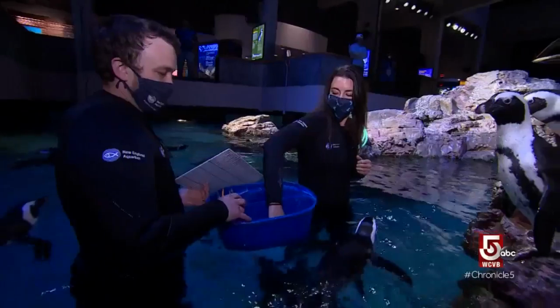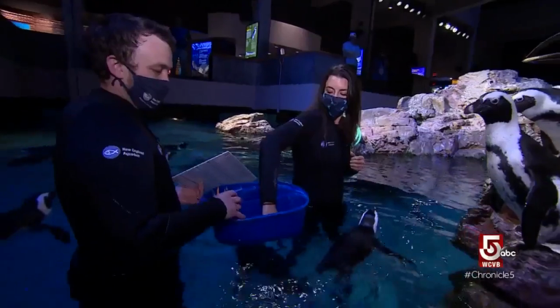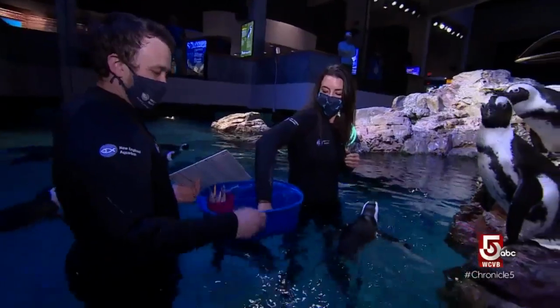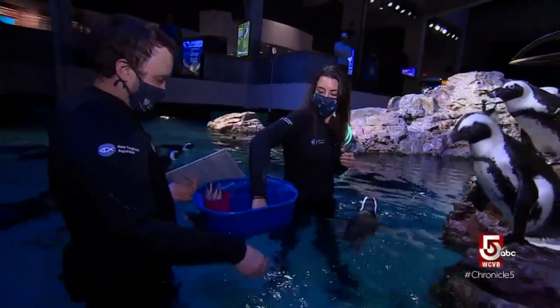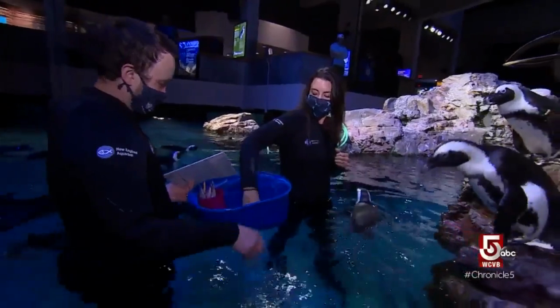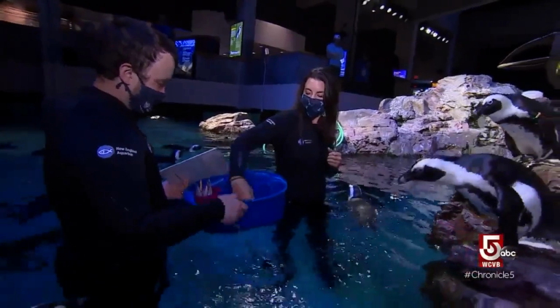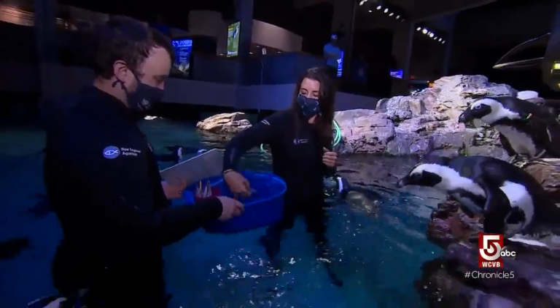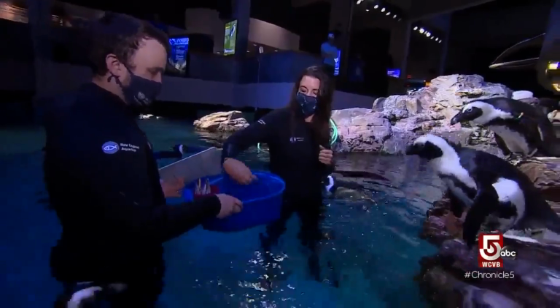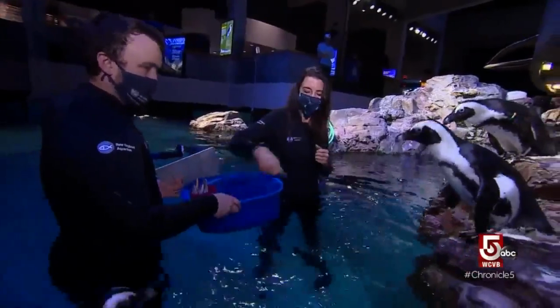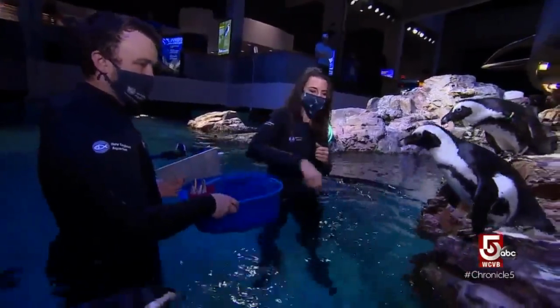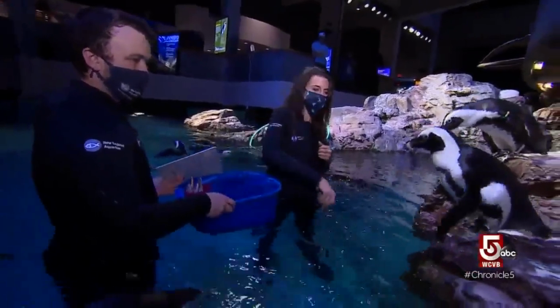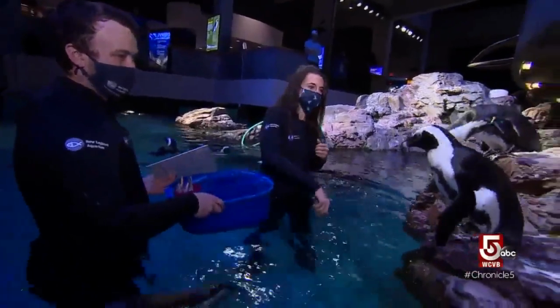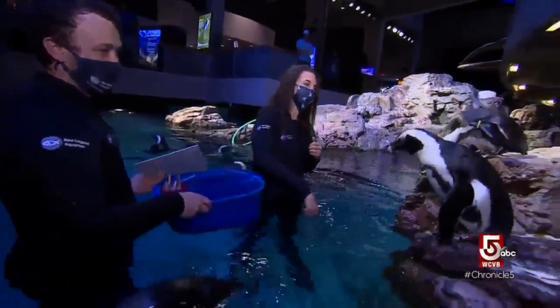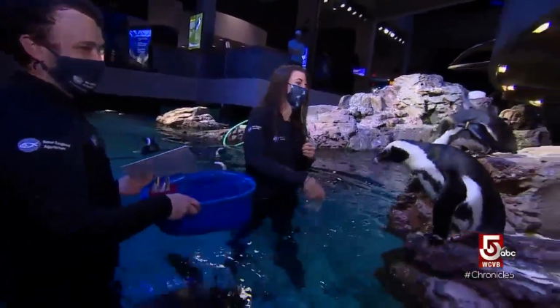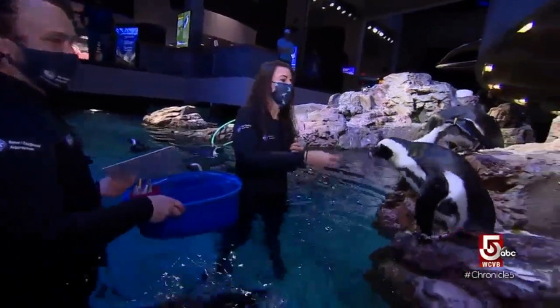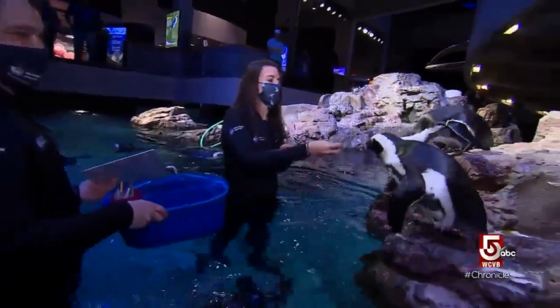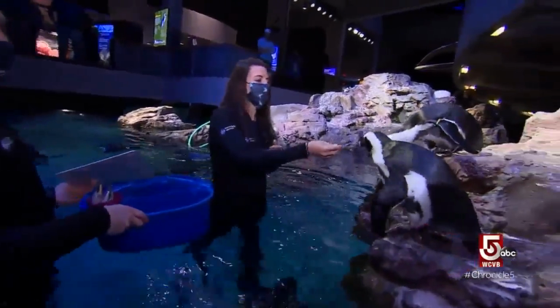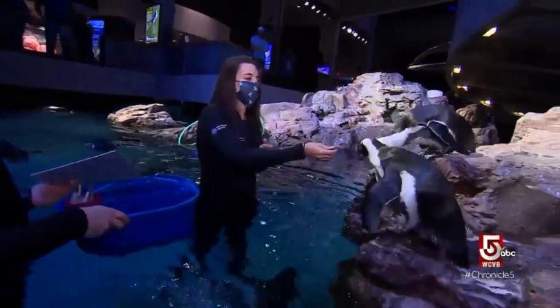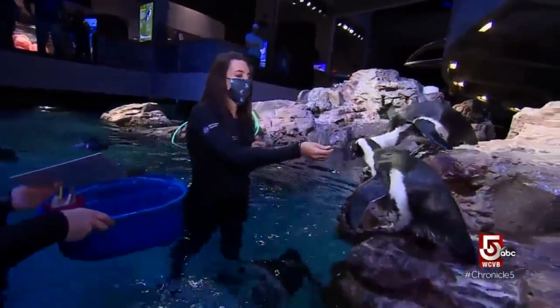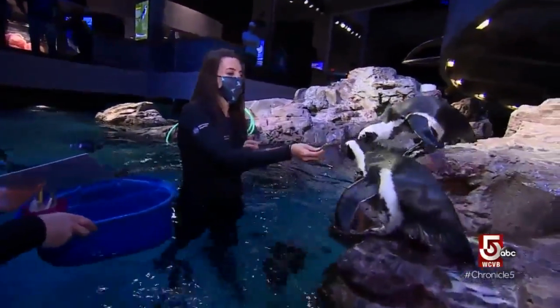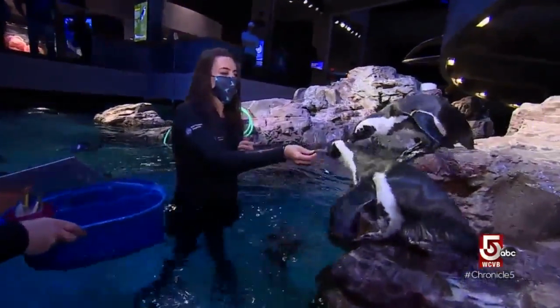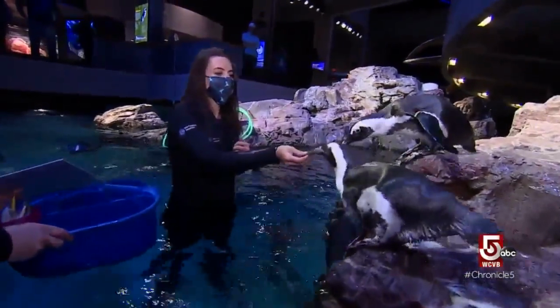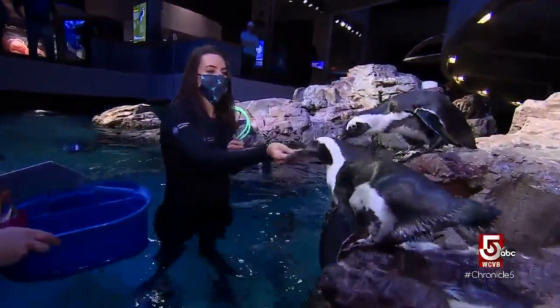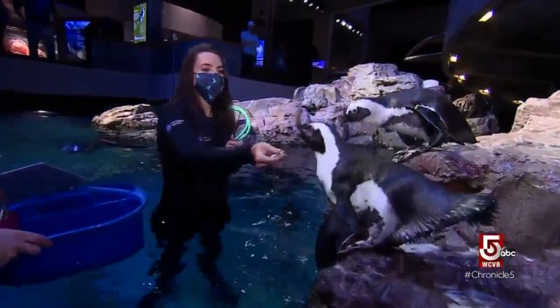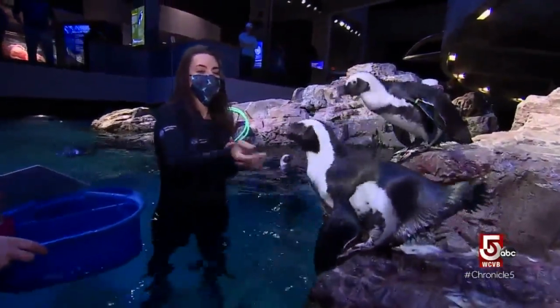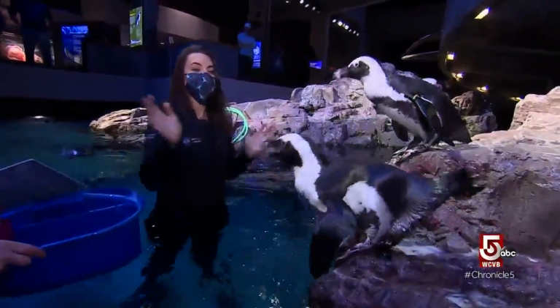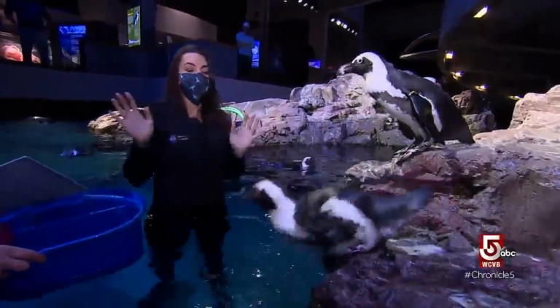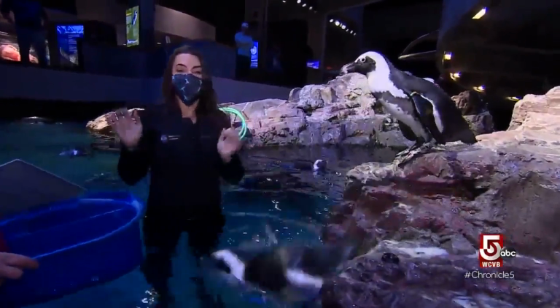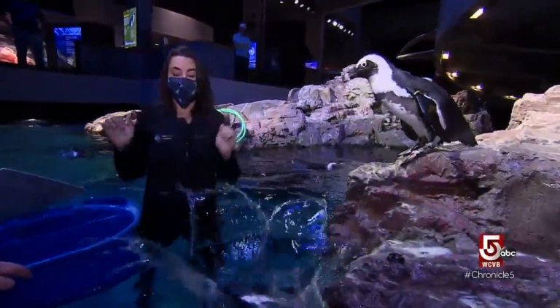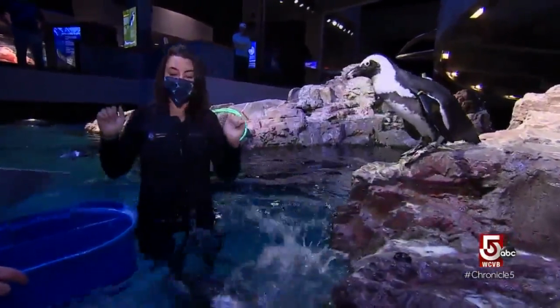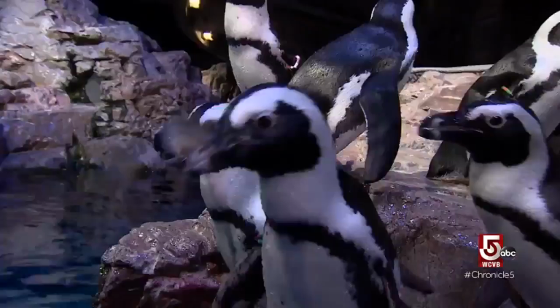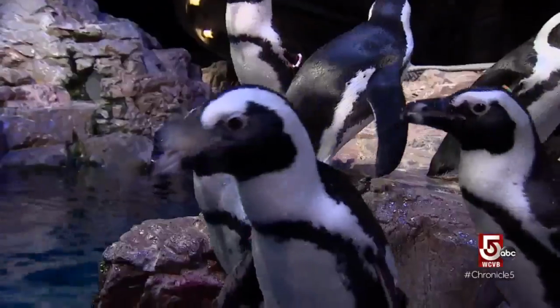Visitors get the chance to feed the penguins head-first, dipping the fish in the water first. It's an up-close, hands-on moment — just watch your hands.